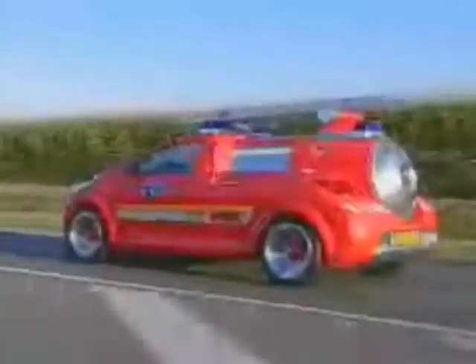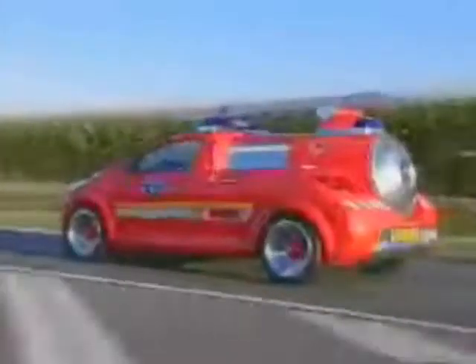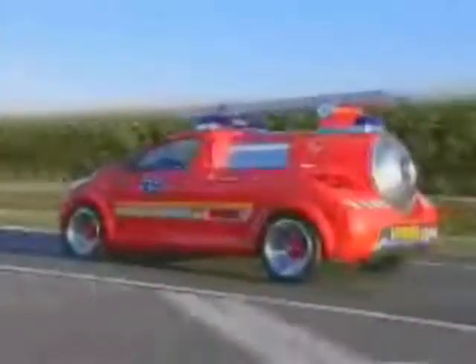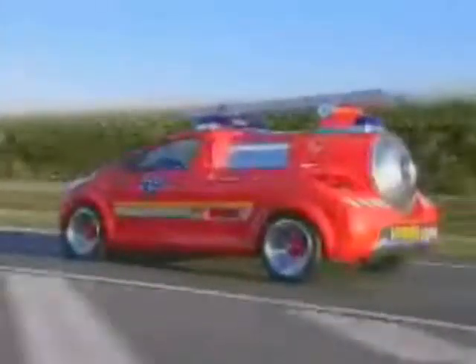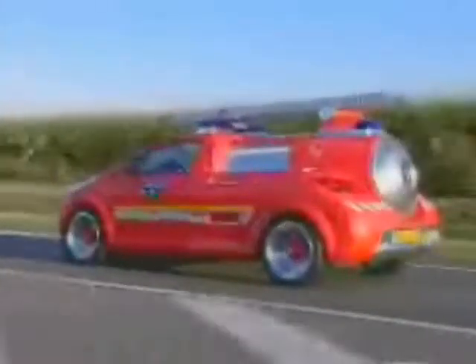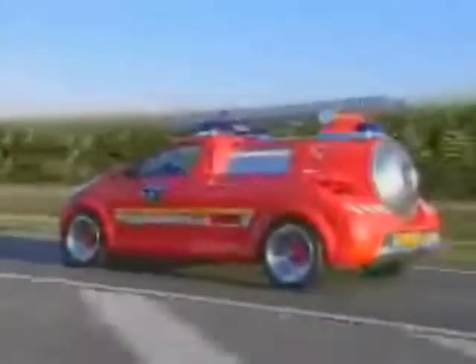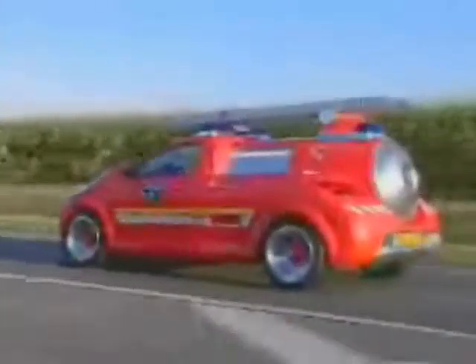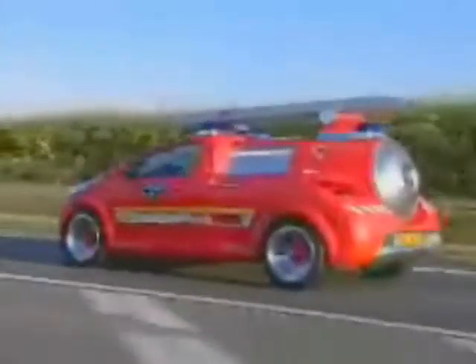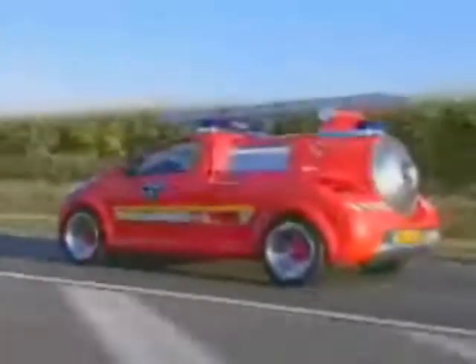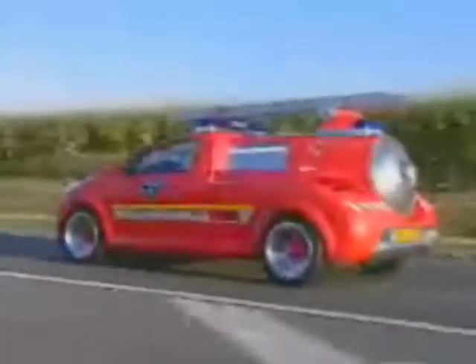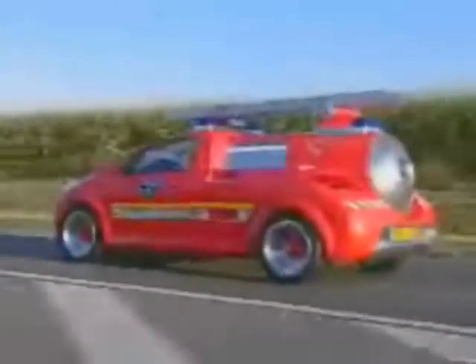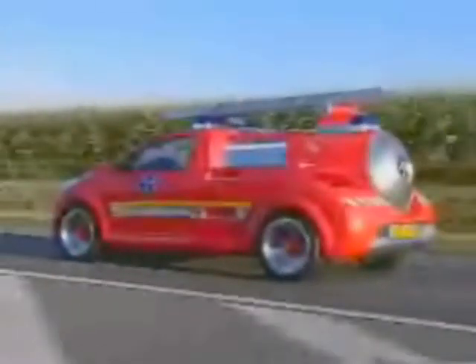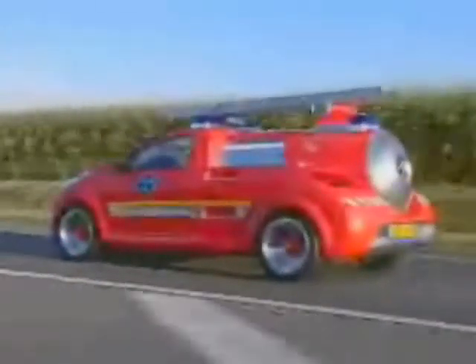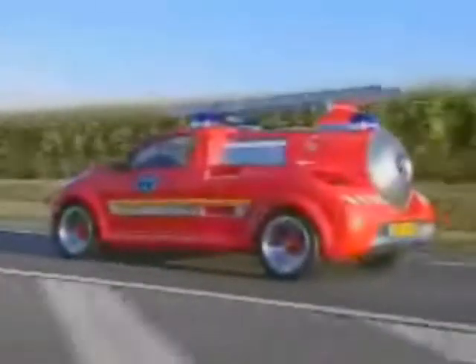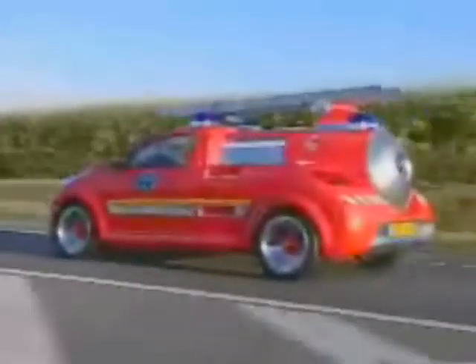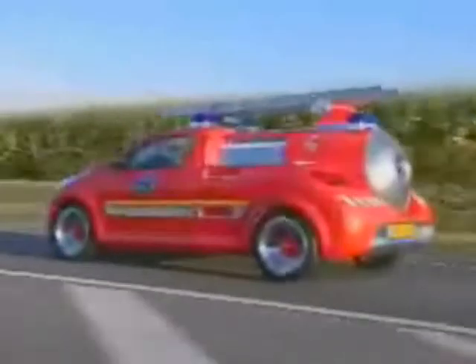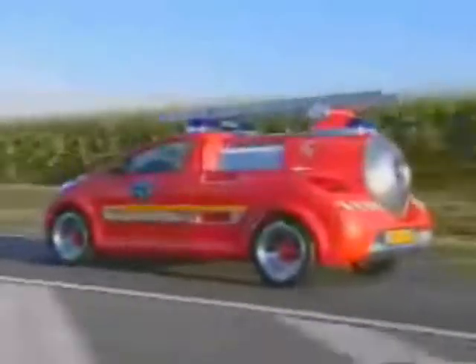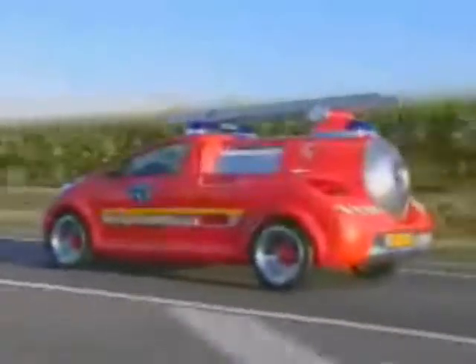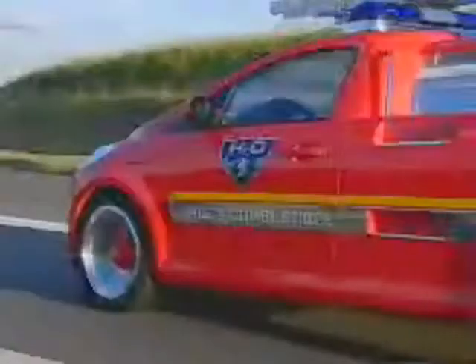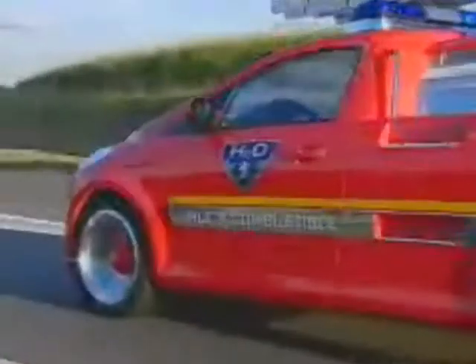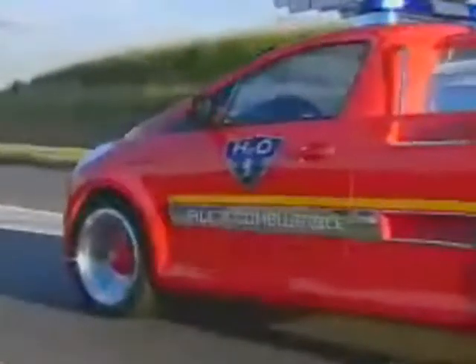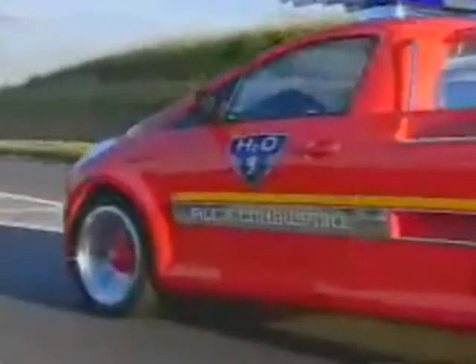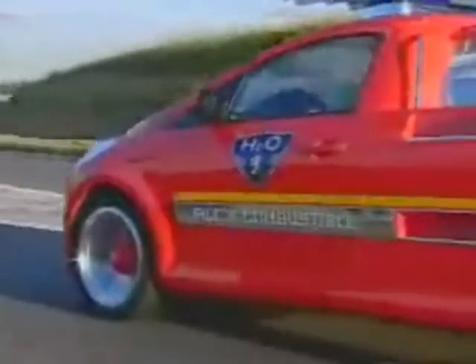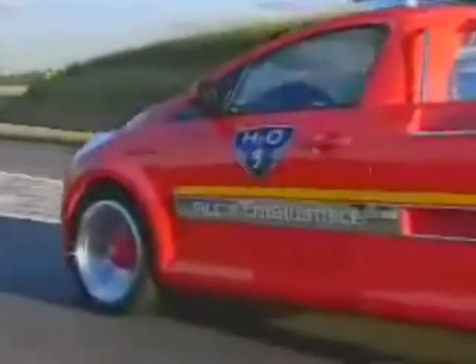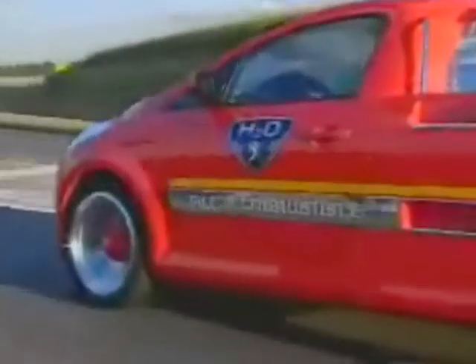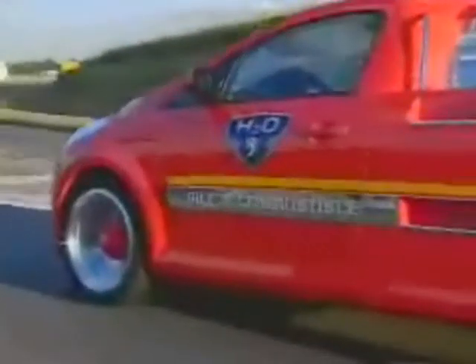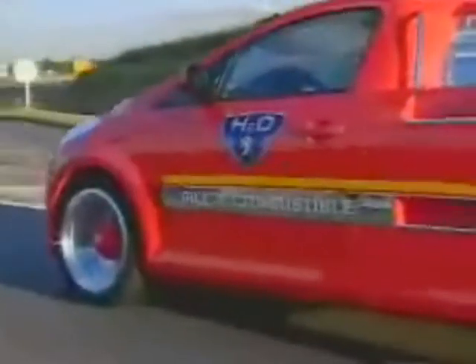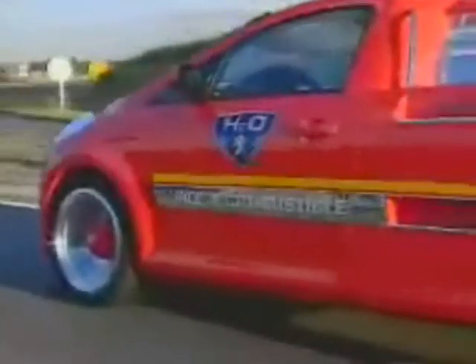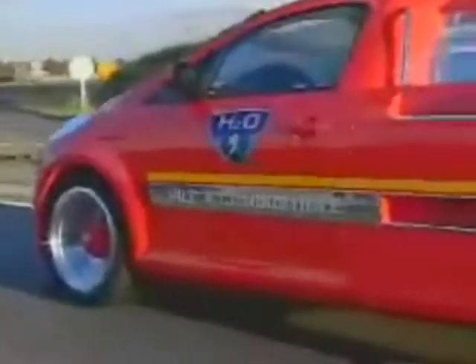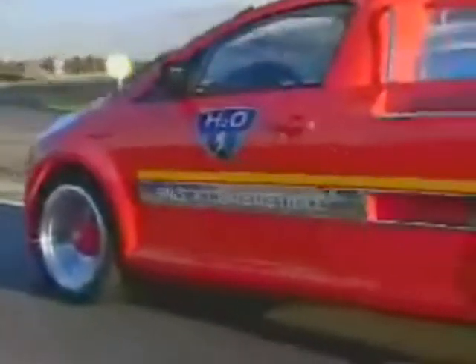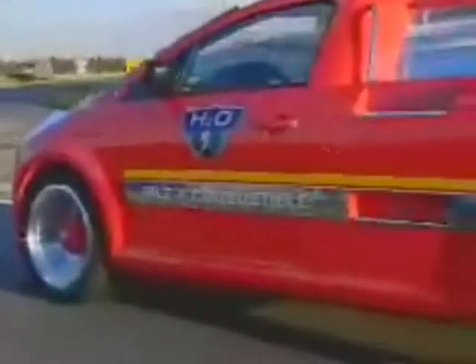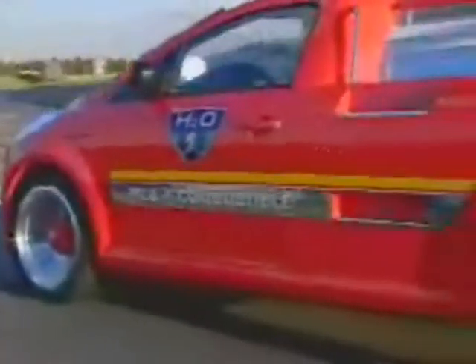If your French is good enough, you'll already know that the sign writing on the side means fuel cell powered, not fire engines.